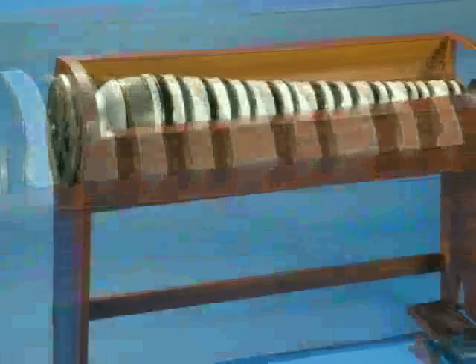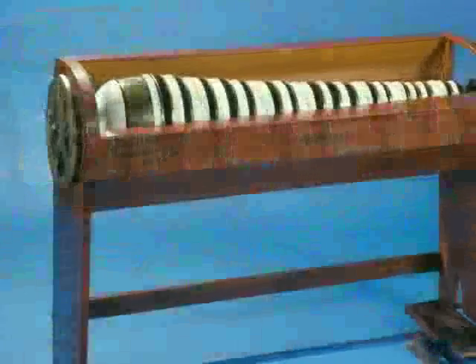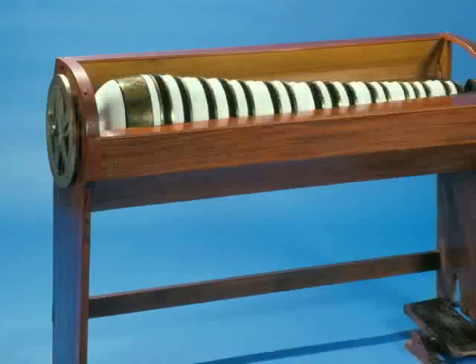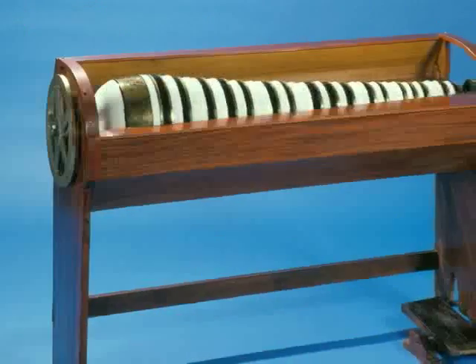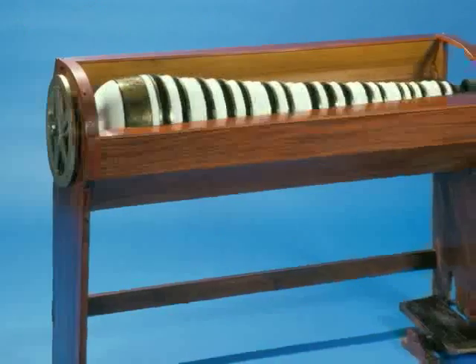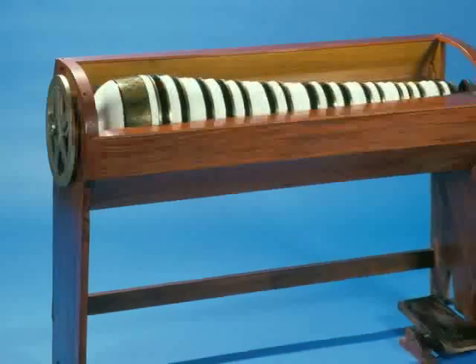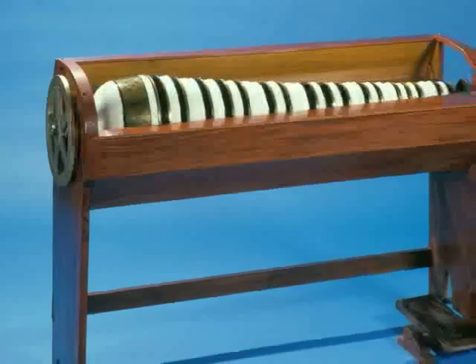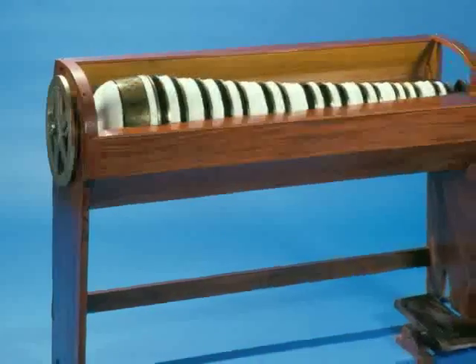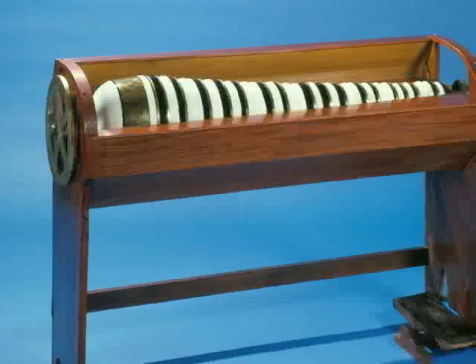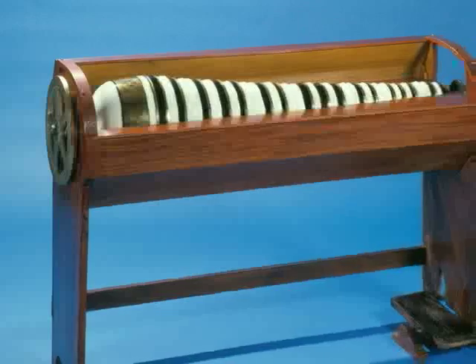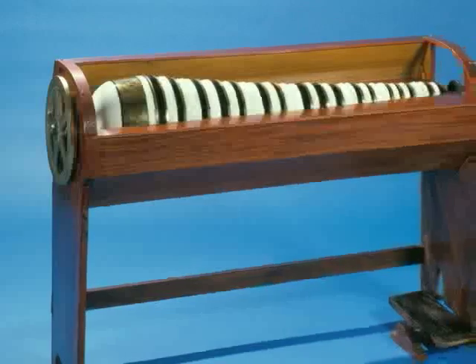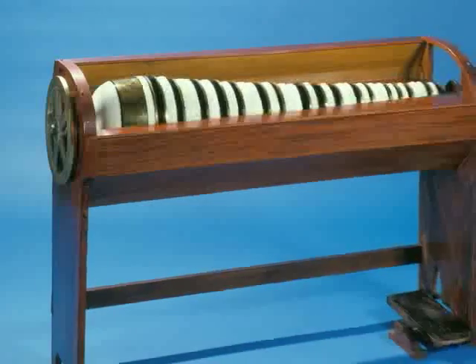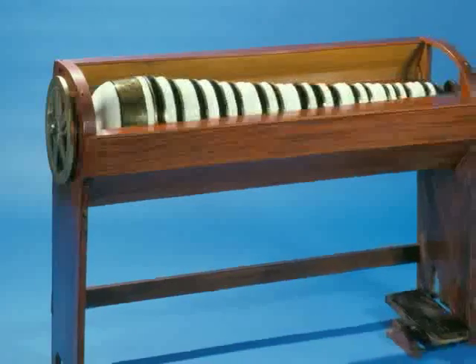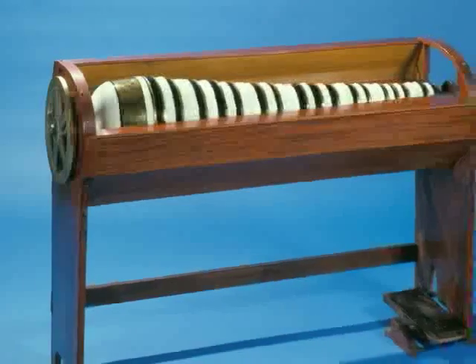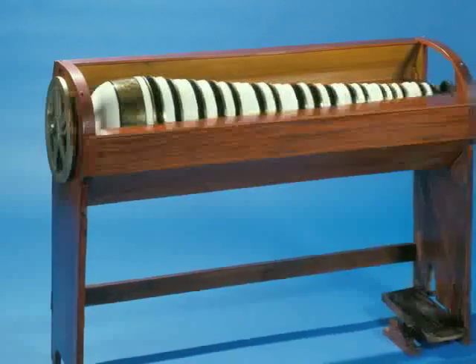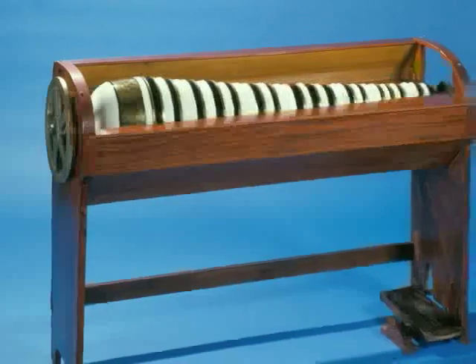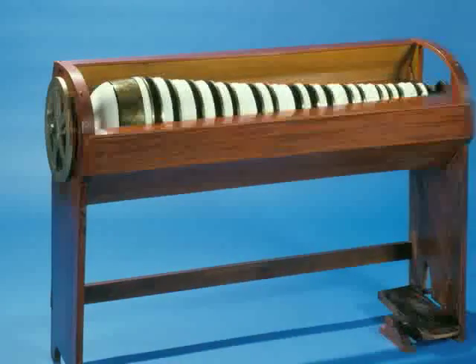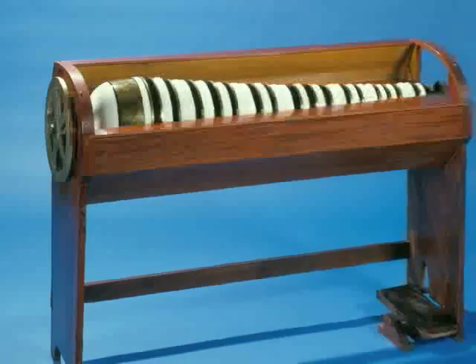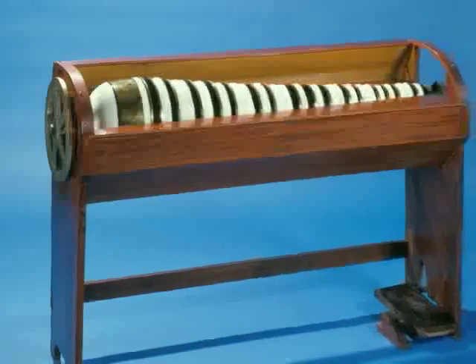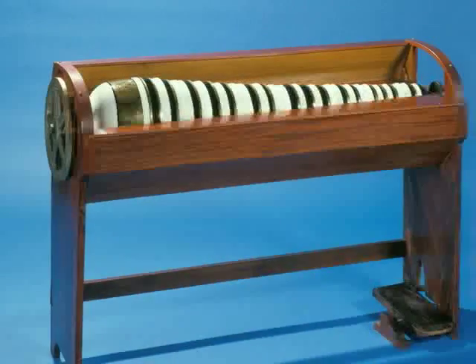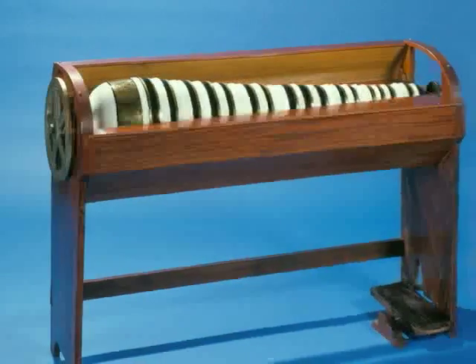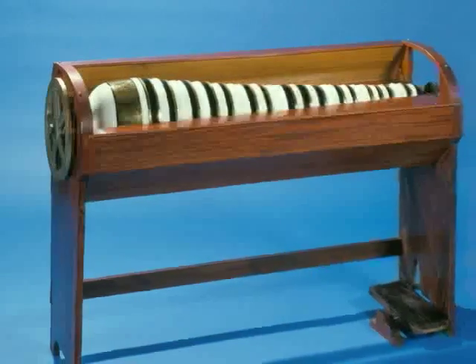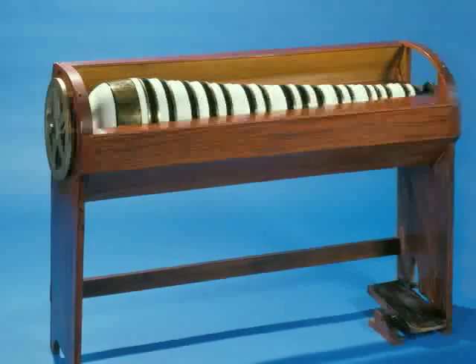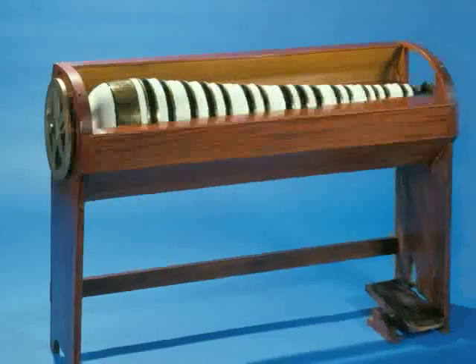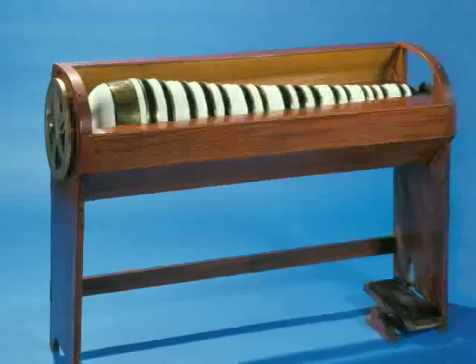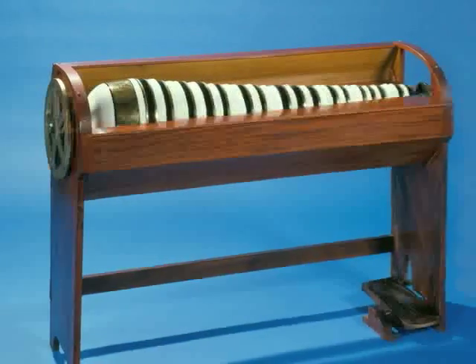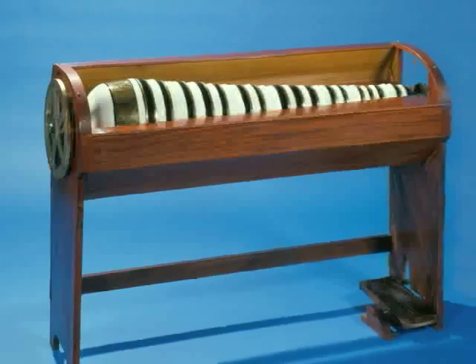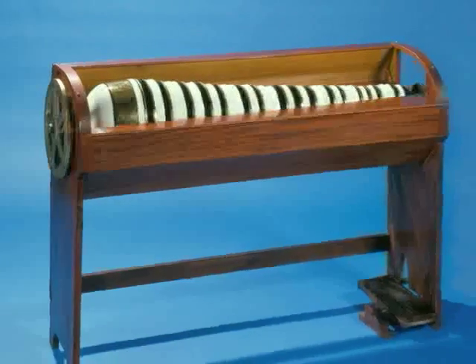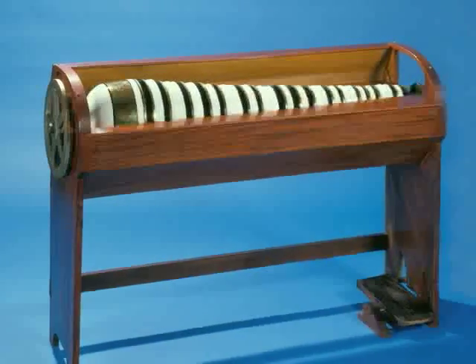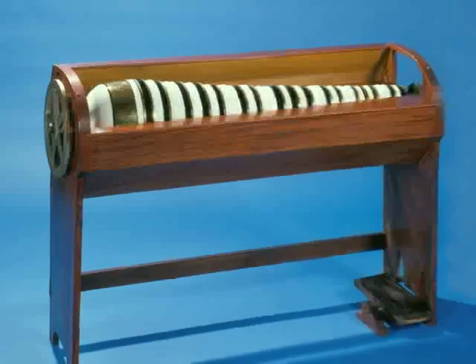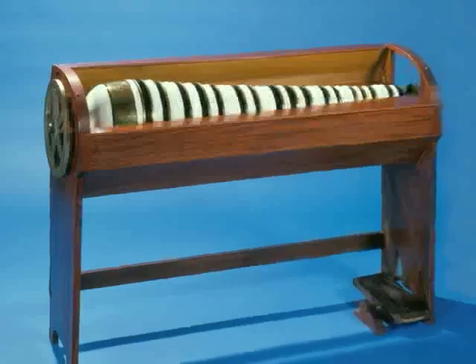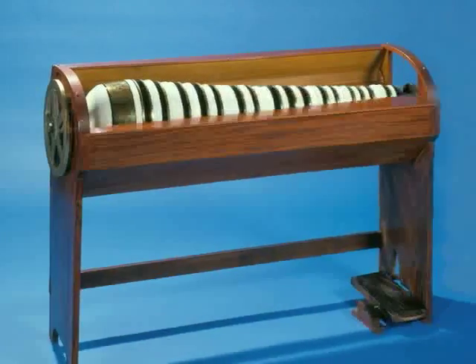And just think, when you get tired of making music, you can always make a bowl of cereal.